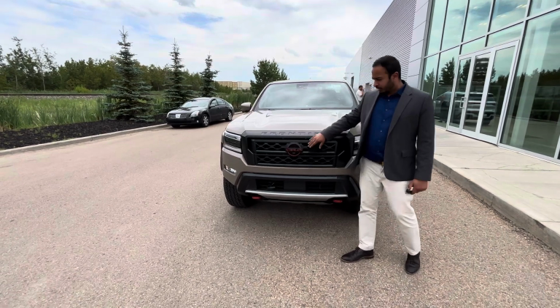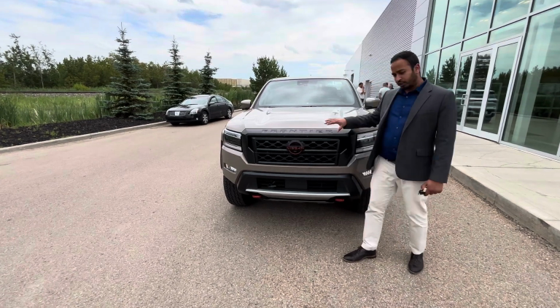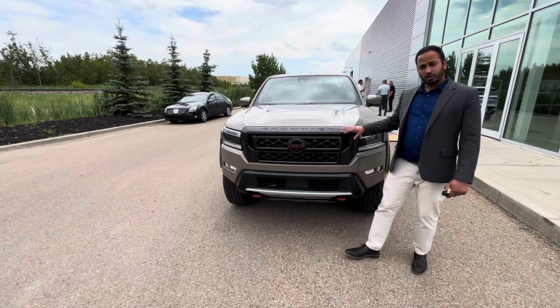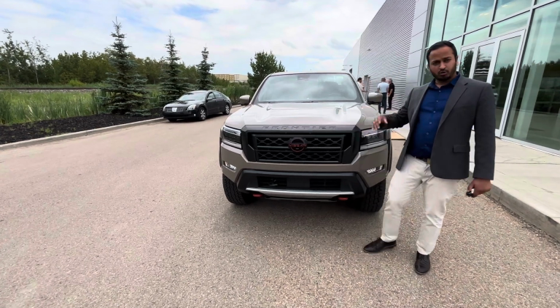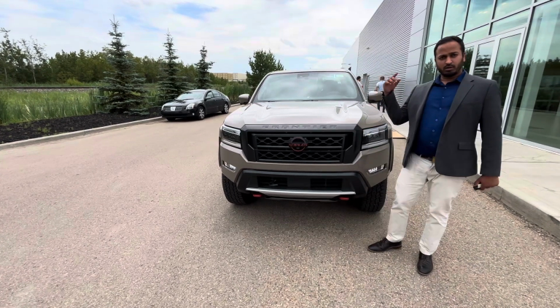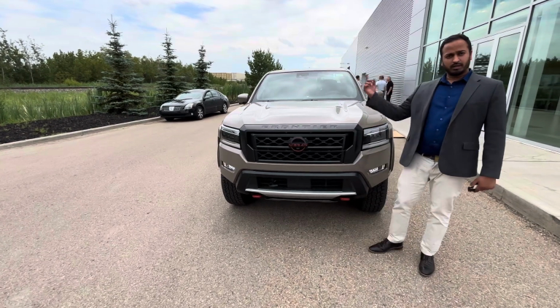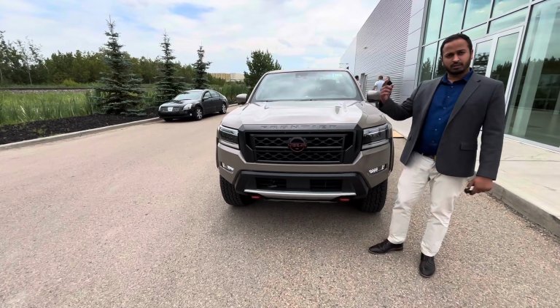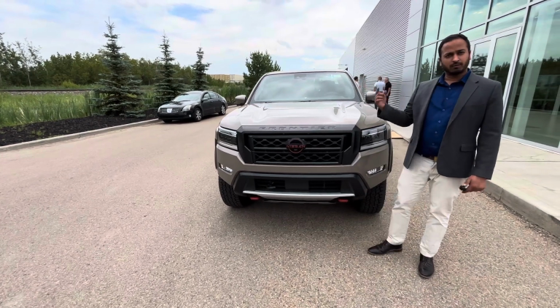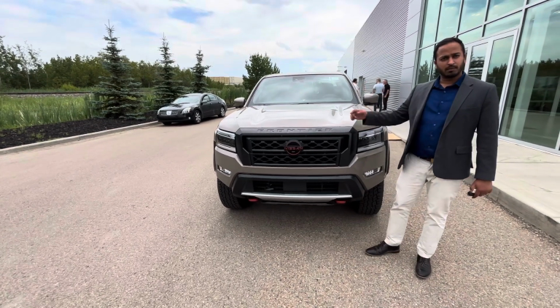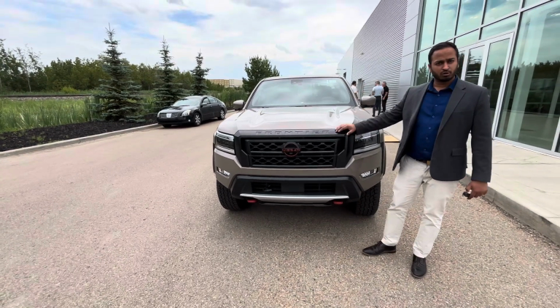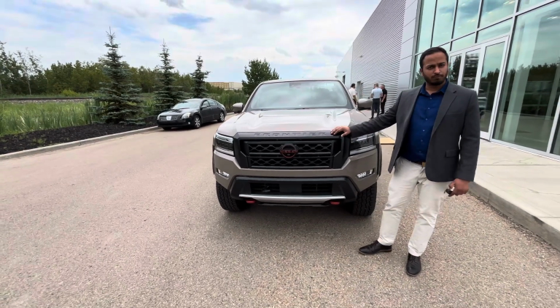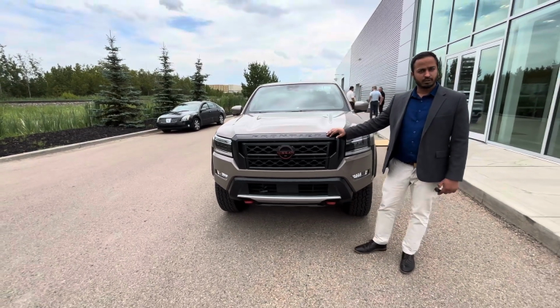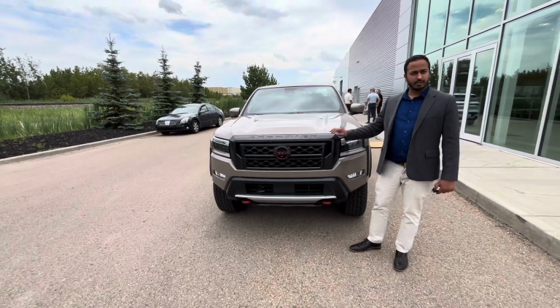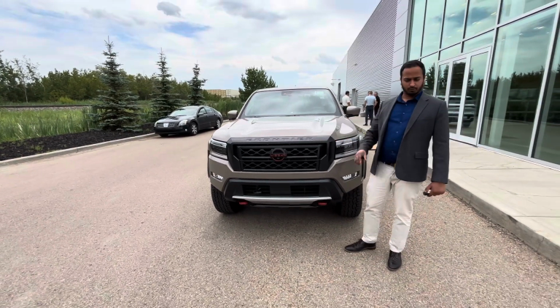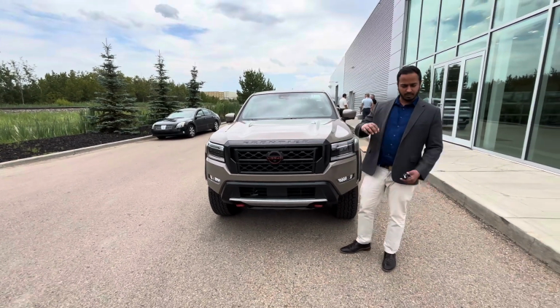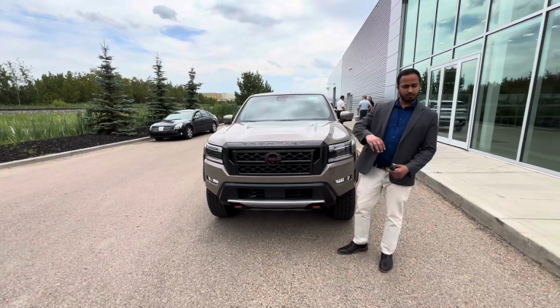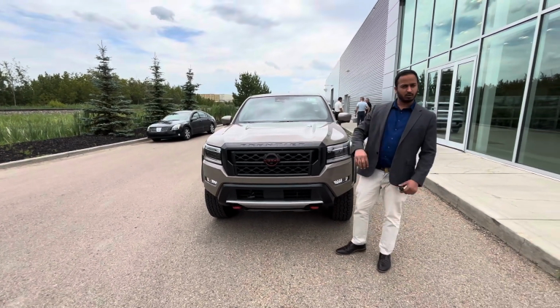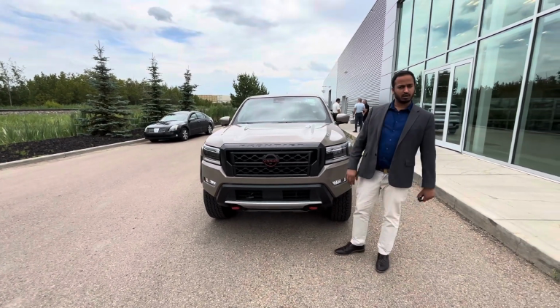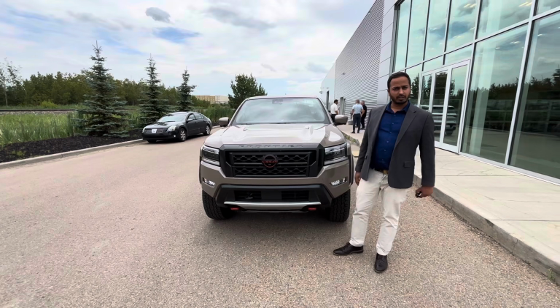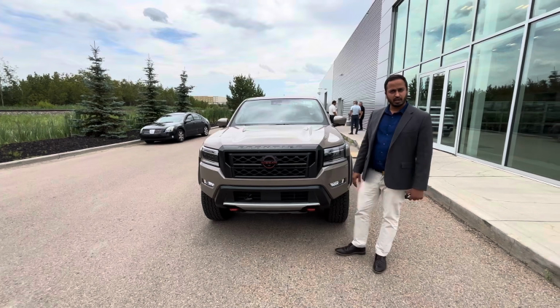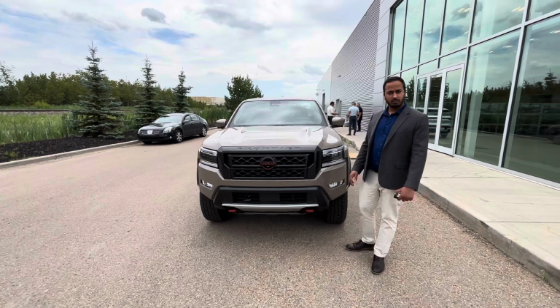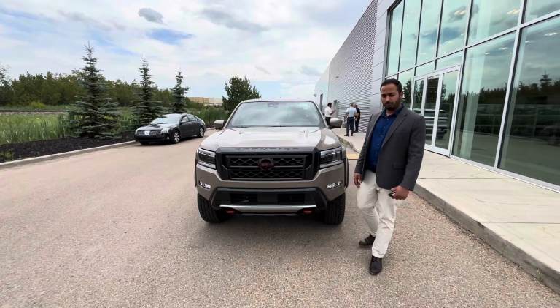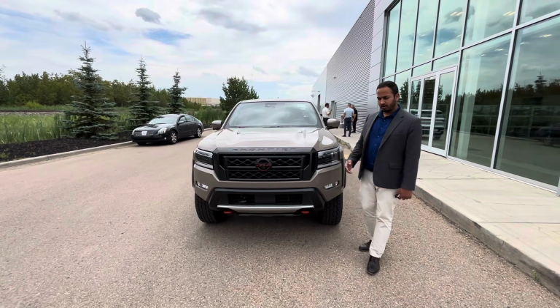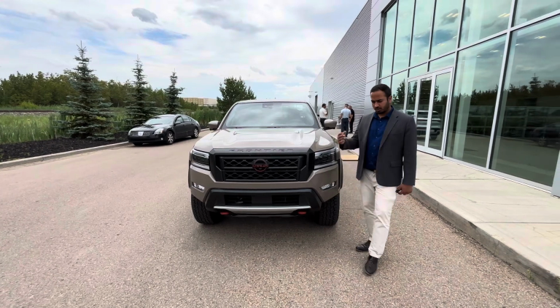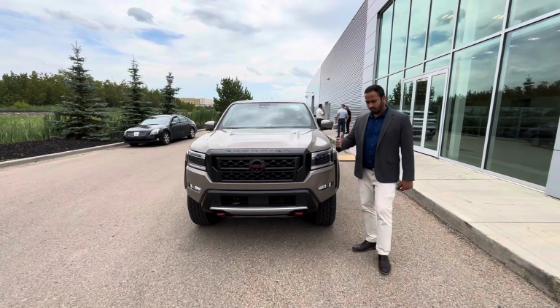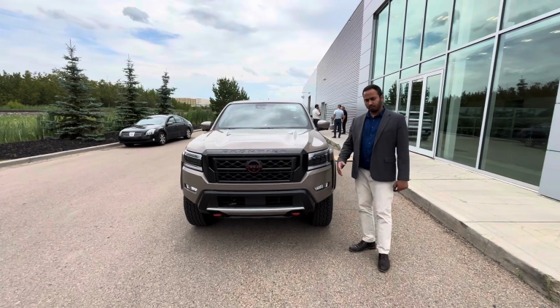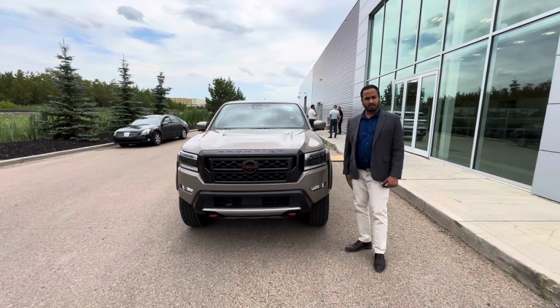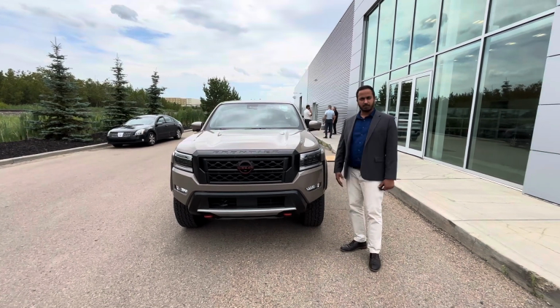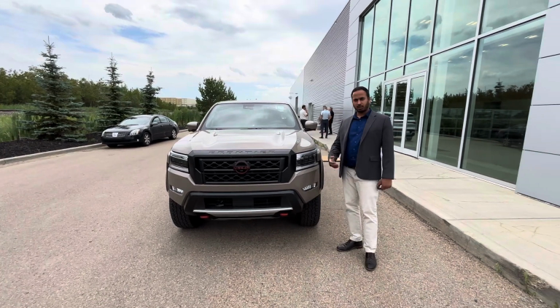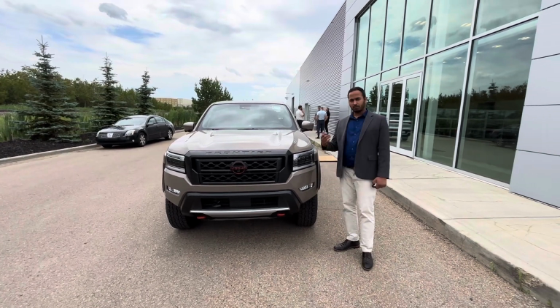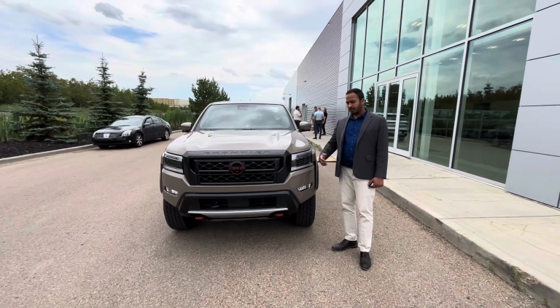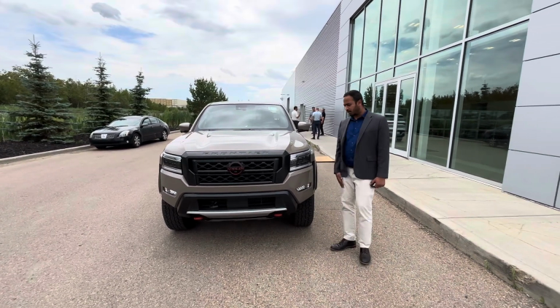Just so you know, it gets cameras on all four sides, so it gives you a nice aerial view when you're coming out of tight spots or backing up.